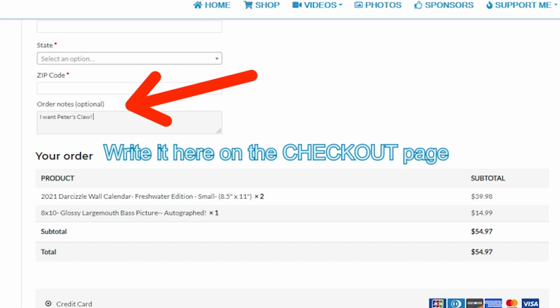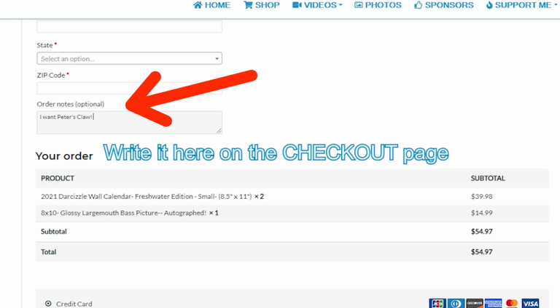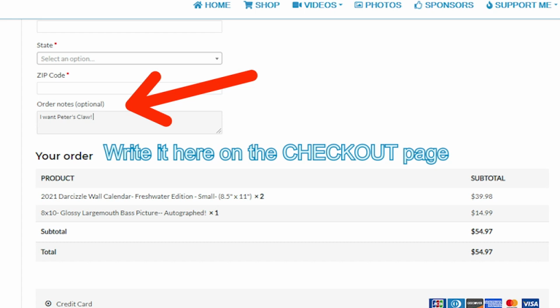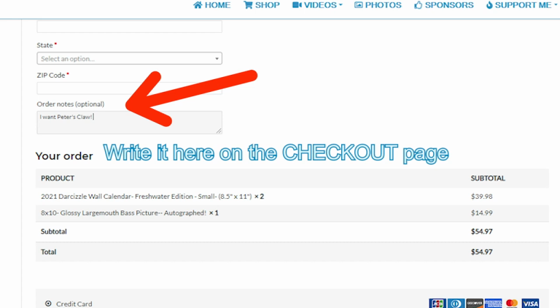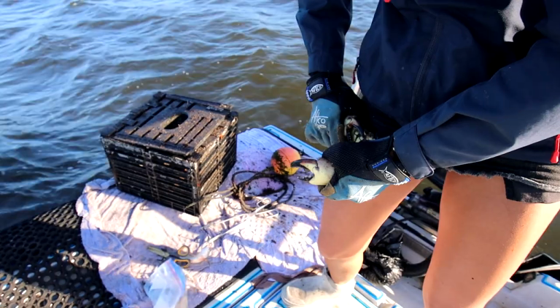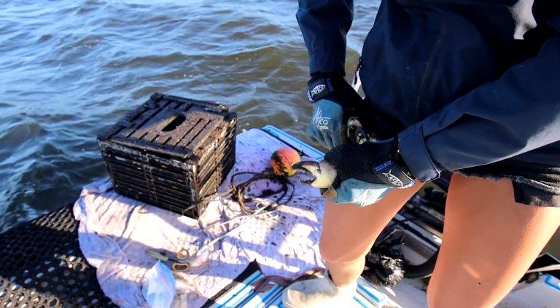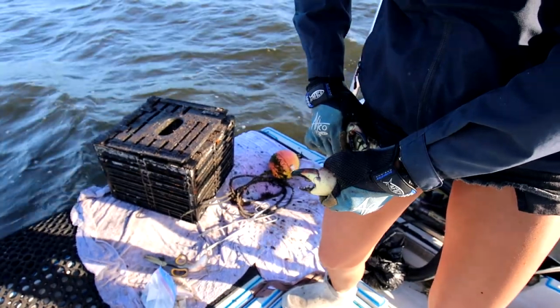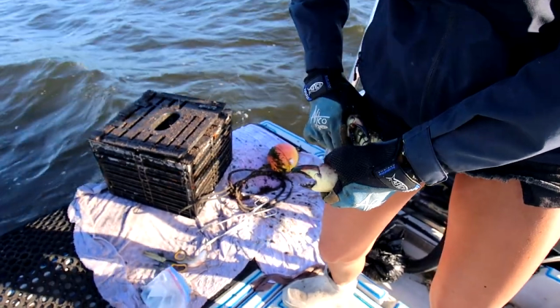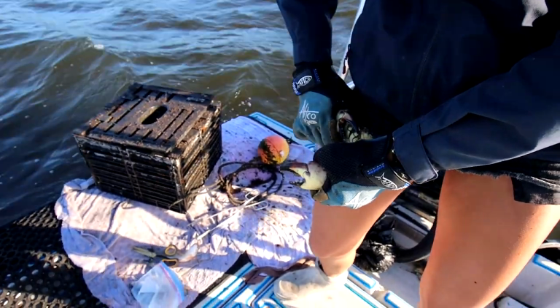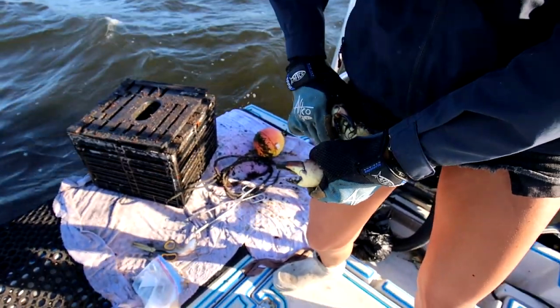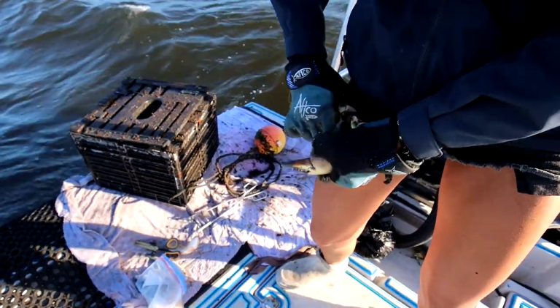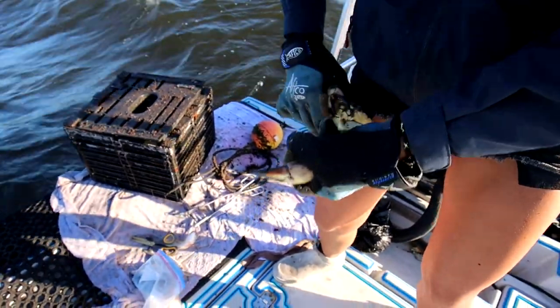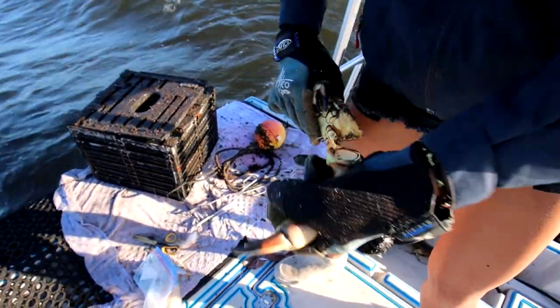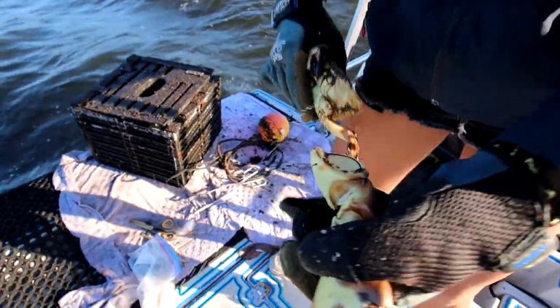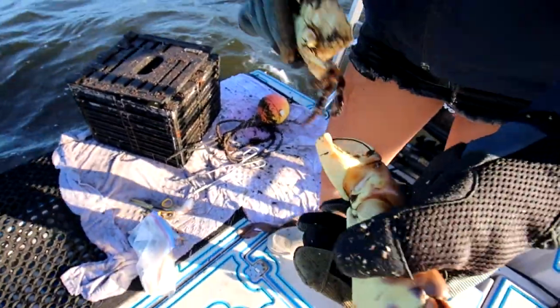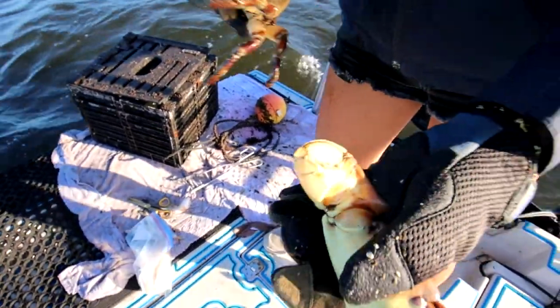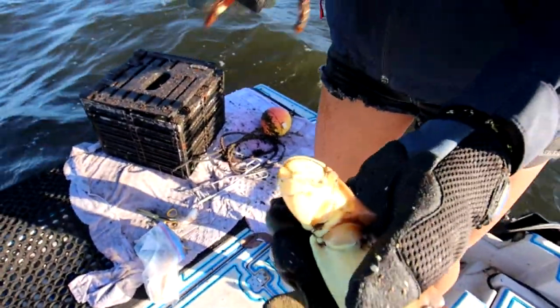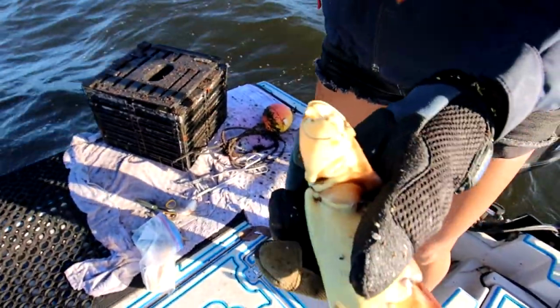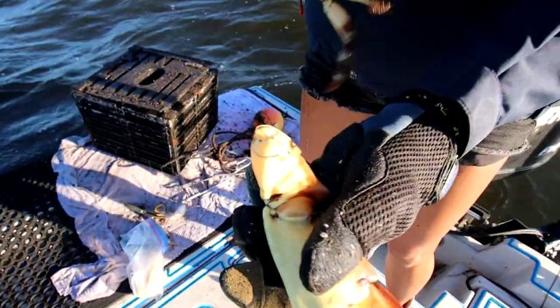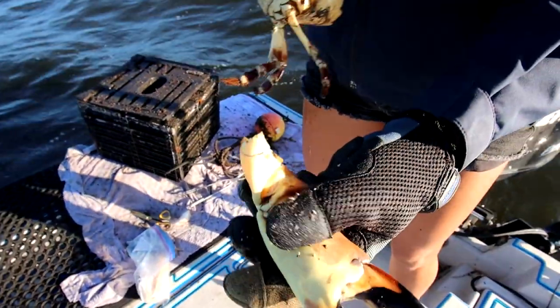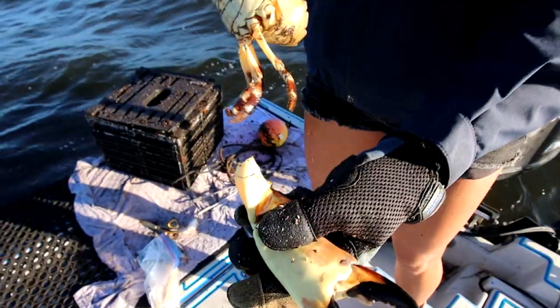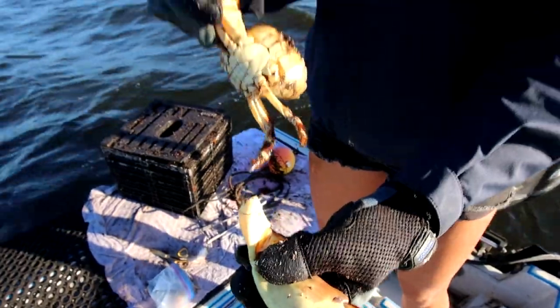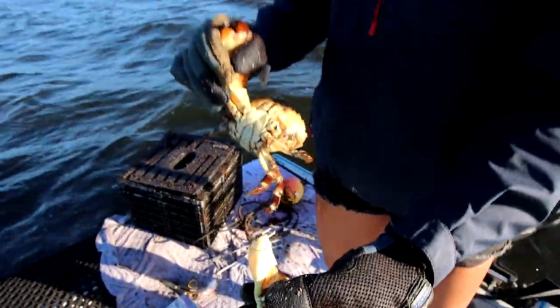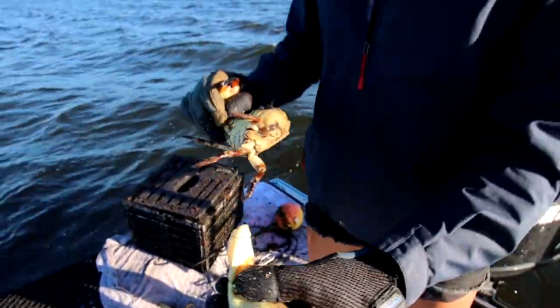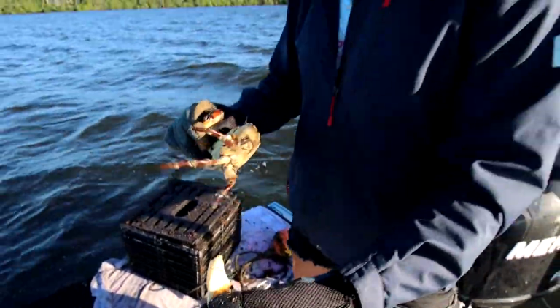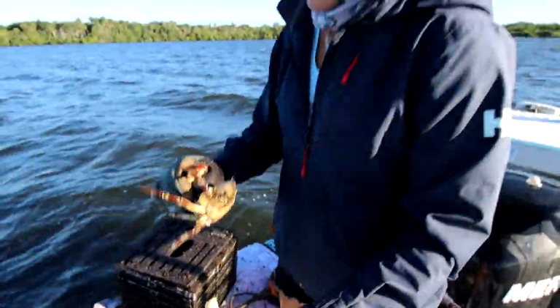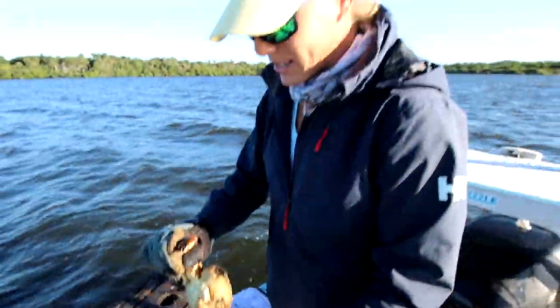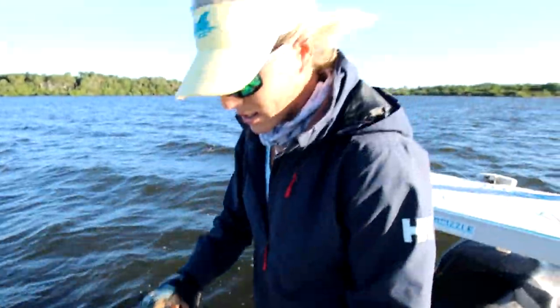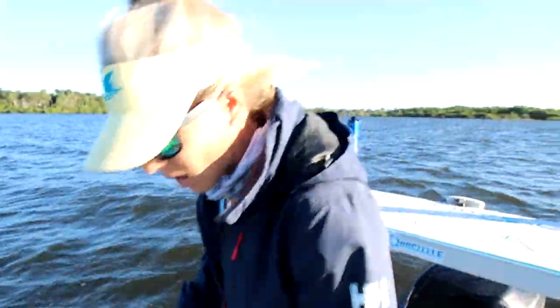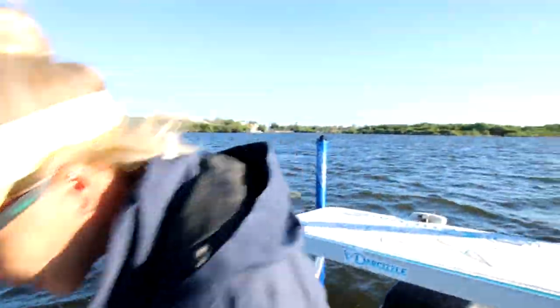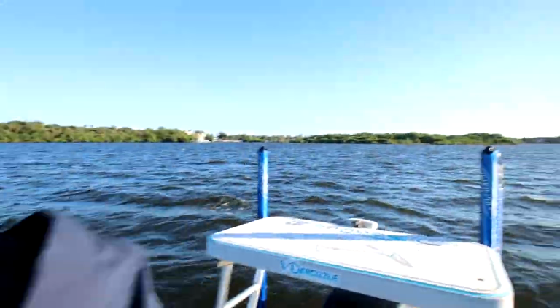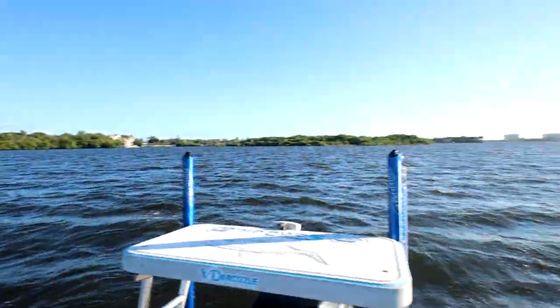Let's break it off. Nice — perfect break. That's a beautiful, nice claw right there.